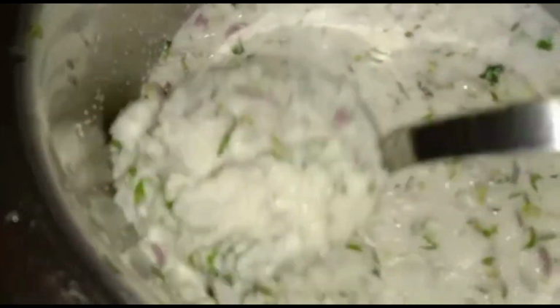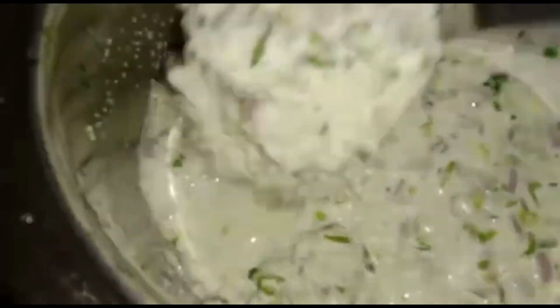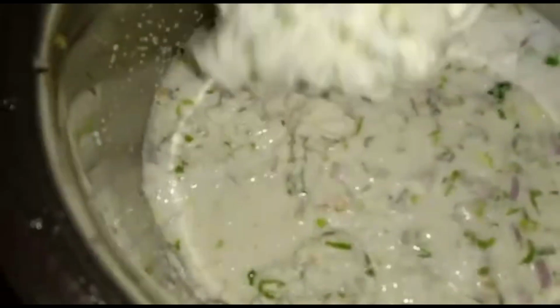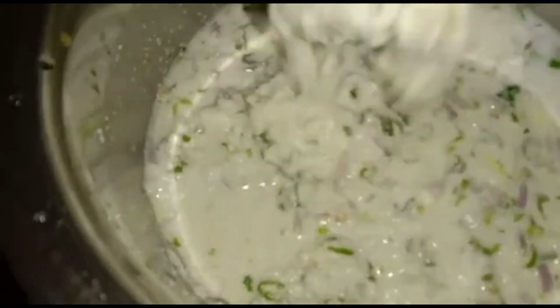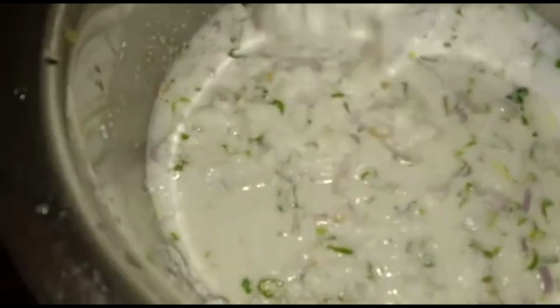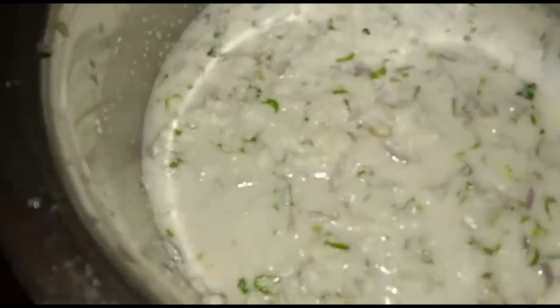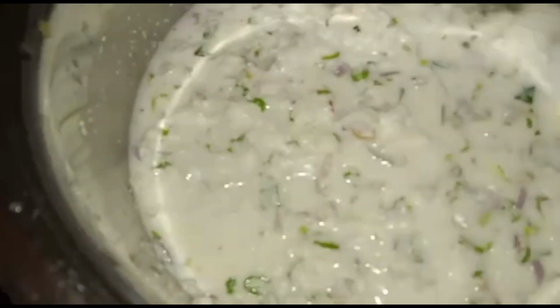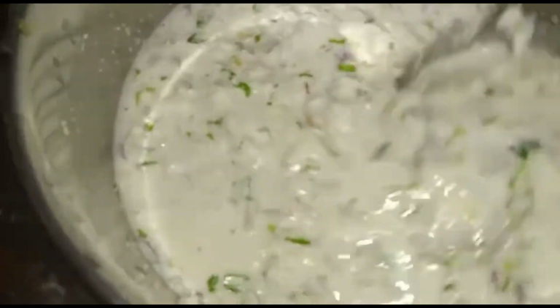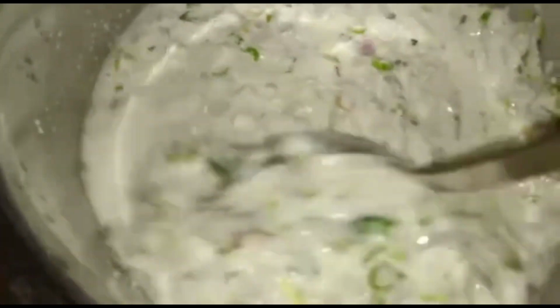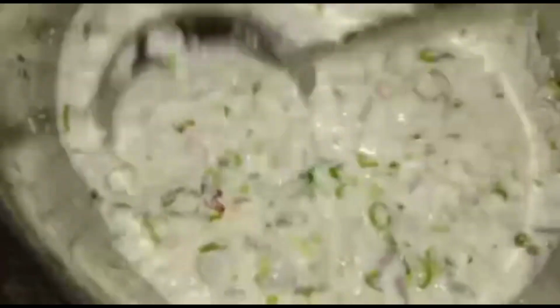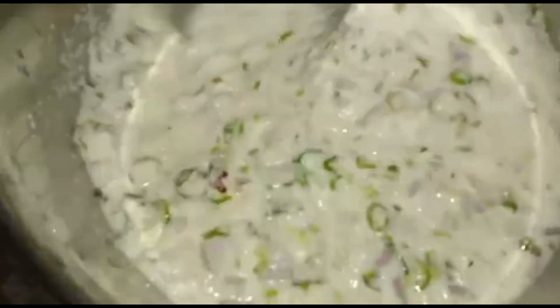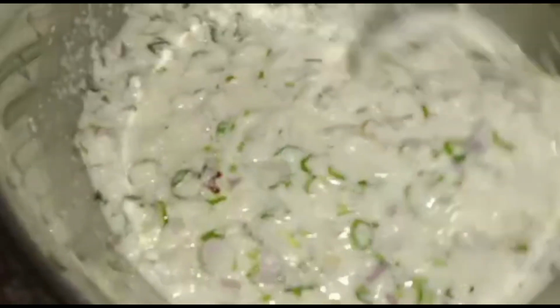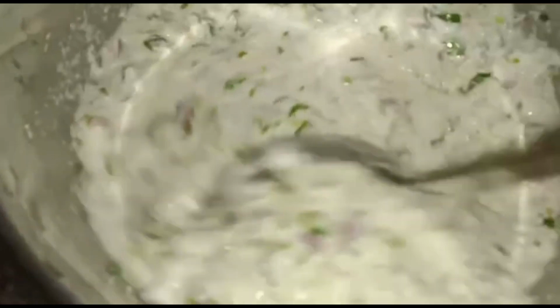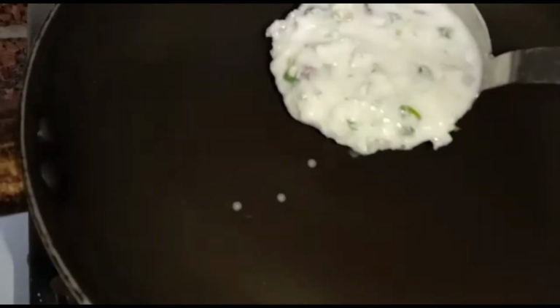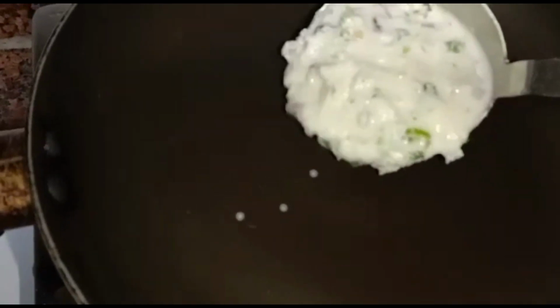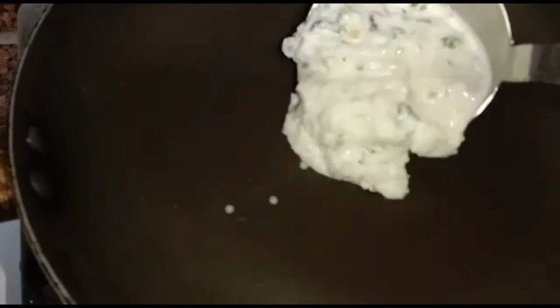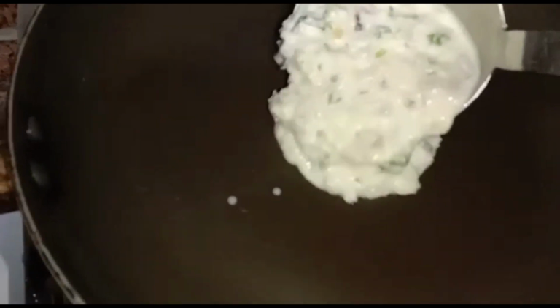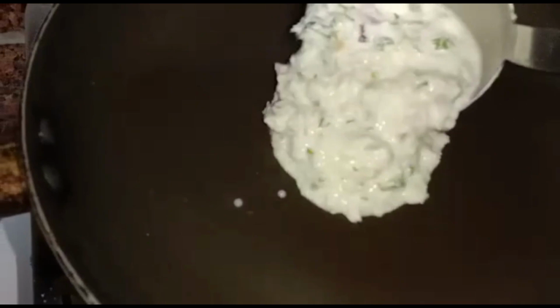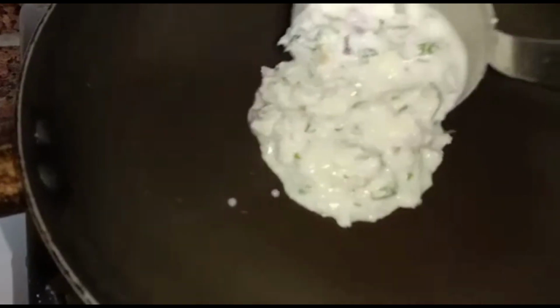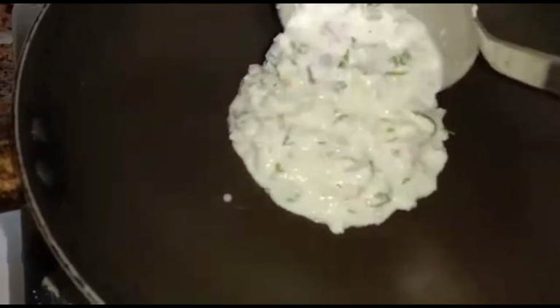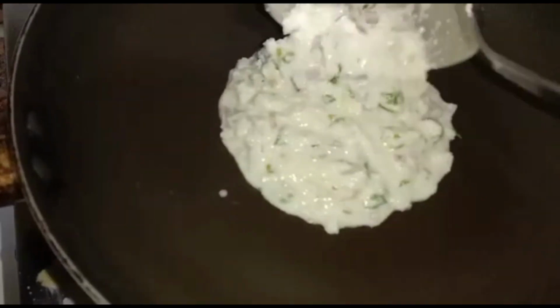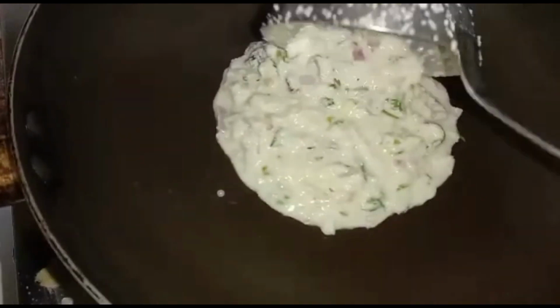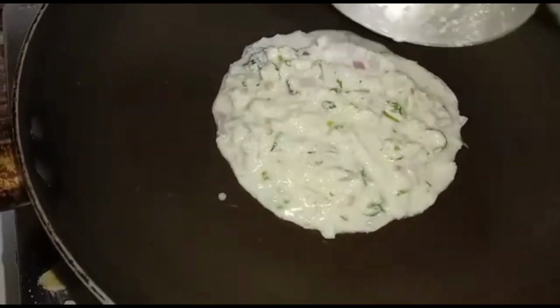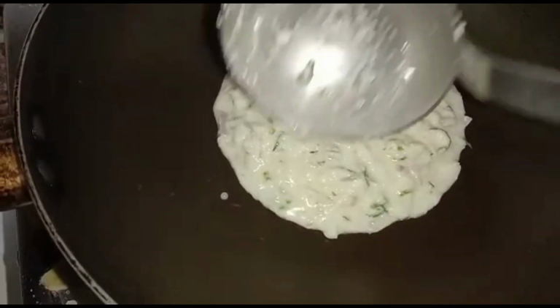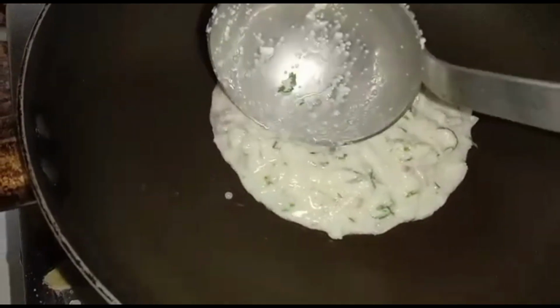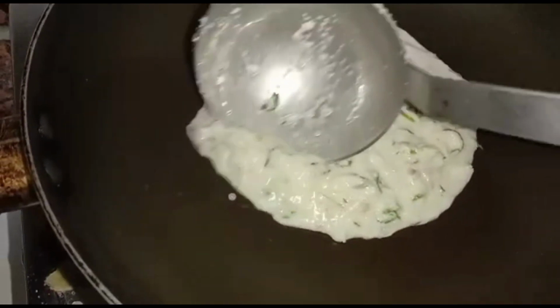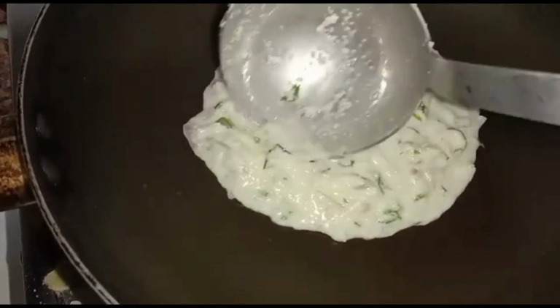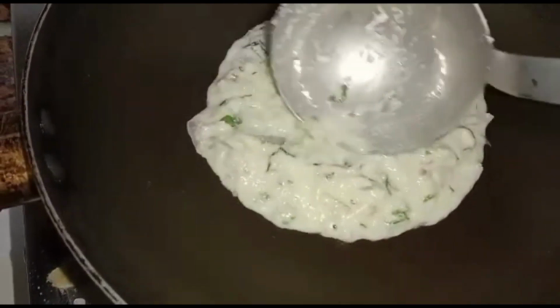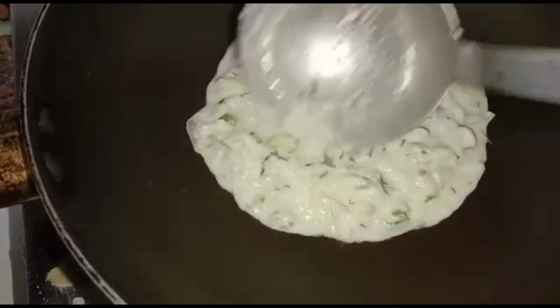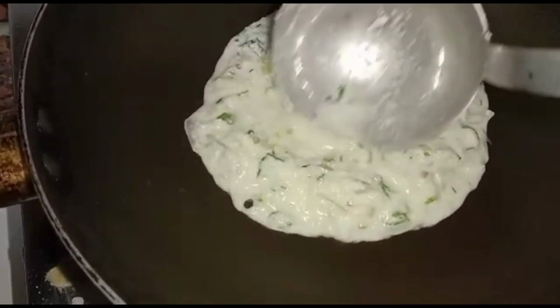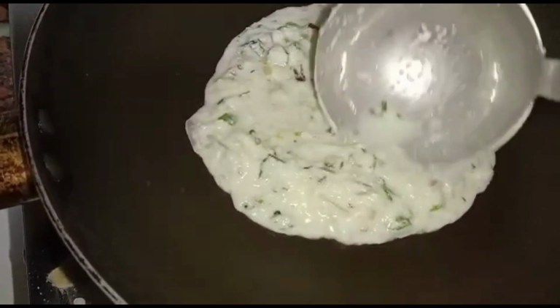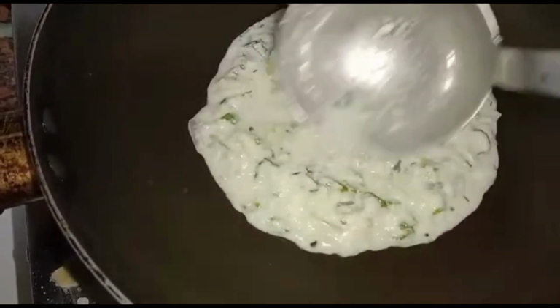Heat the pan. Take one spoon of batter and spread like a dosa. If you want it to be thinner, add more water.